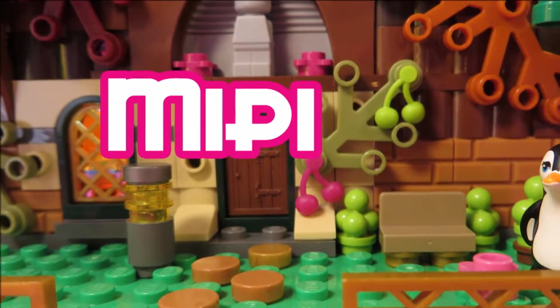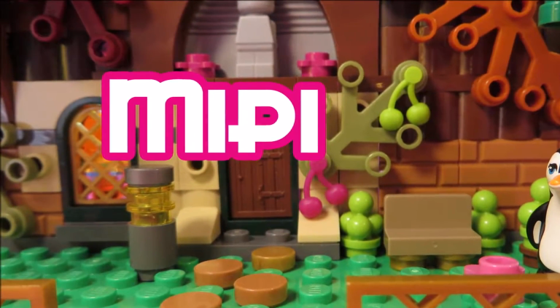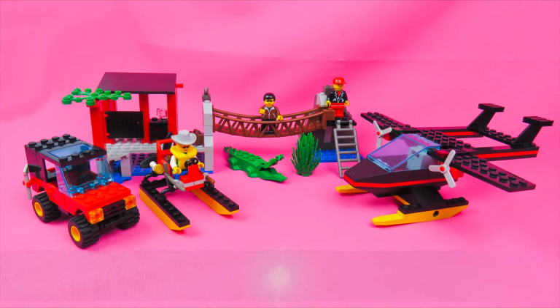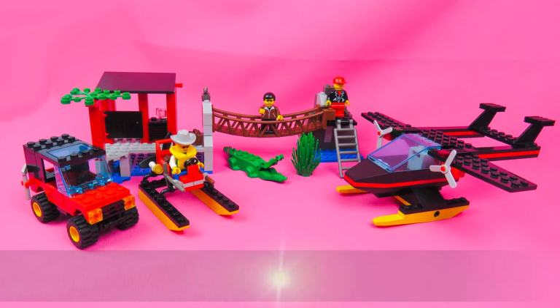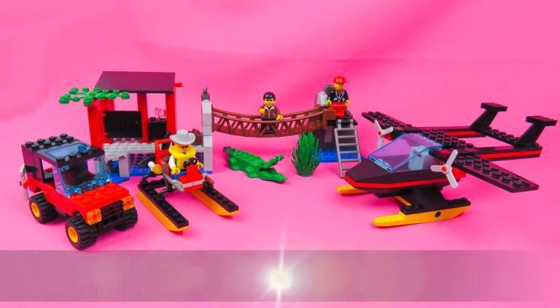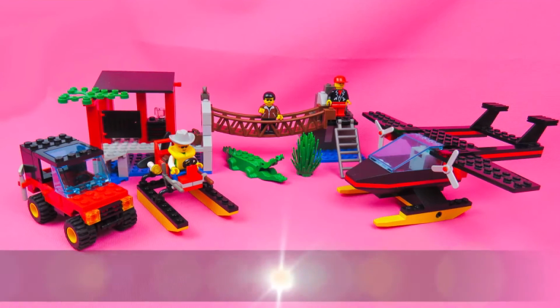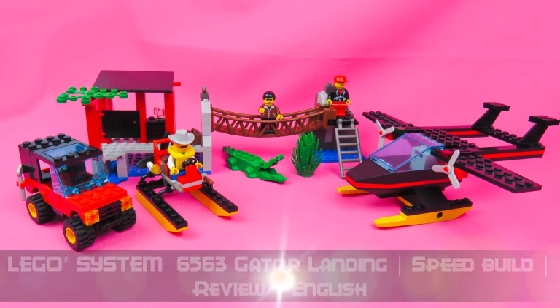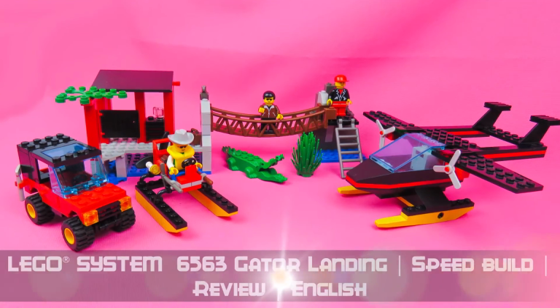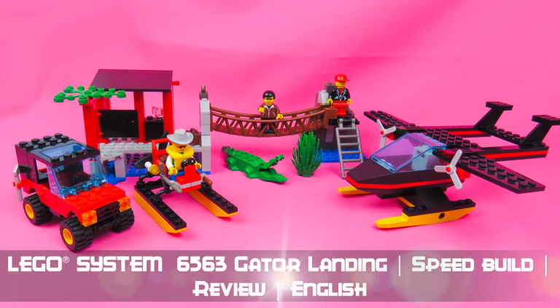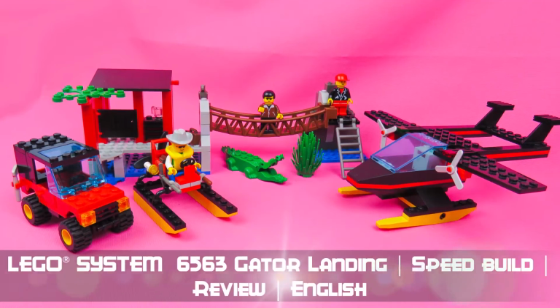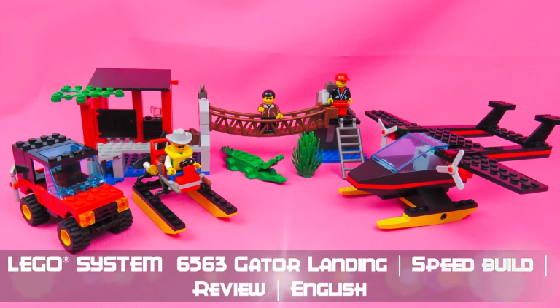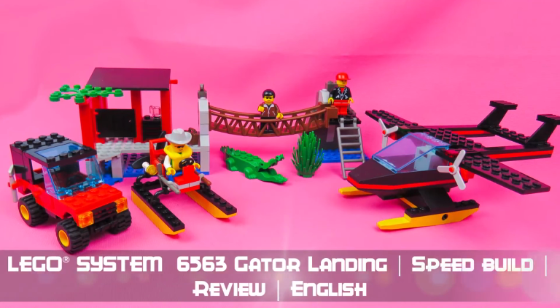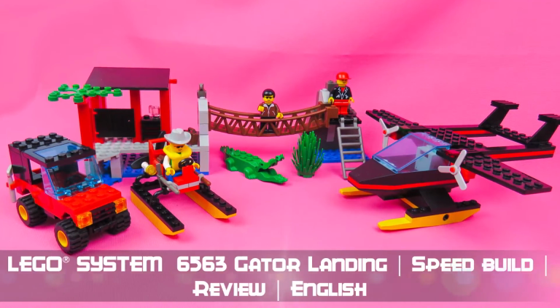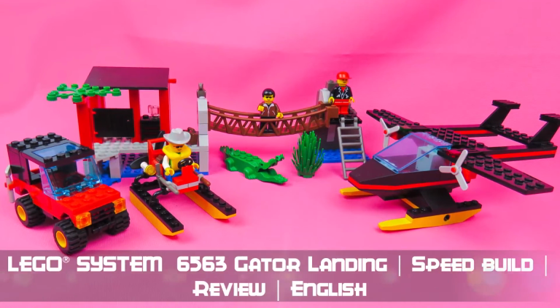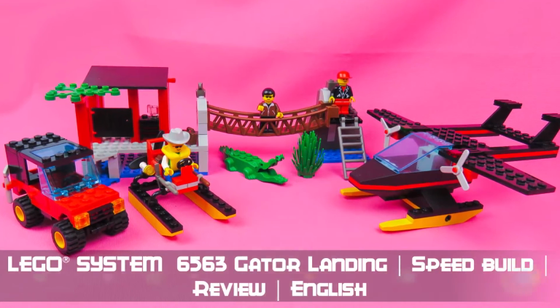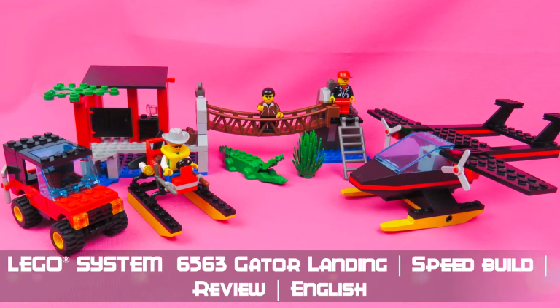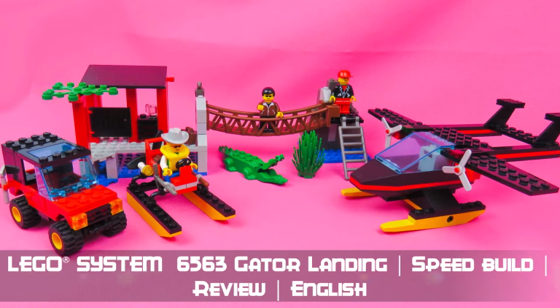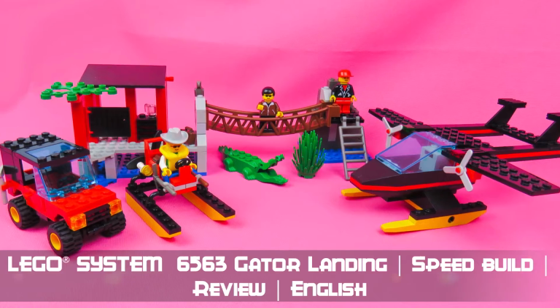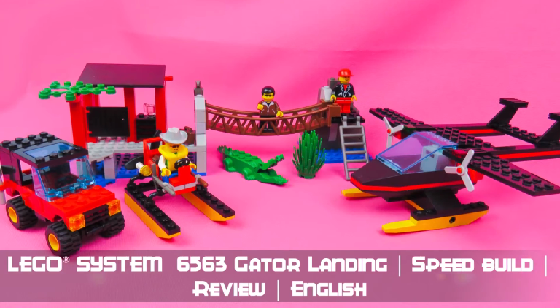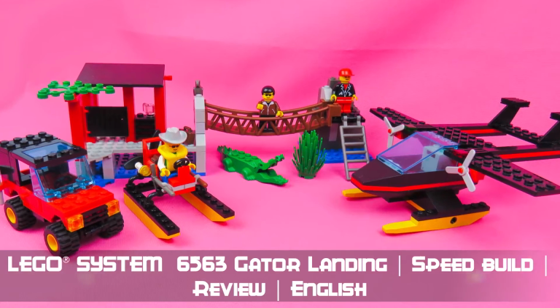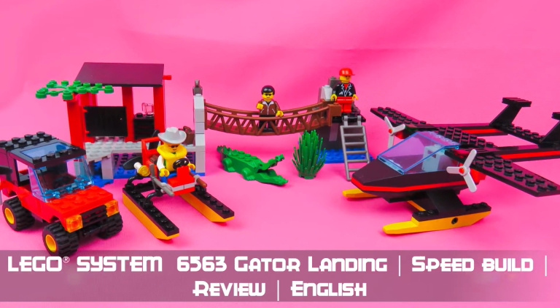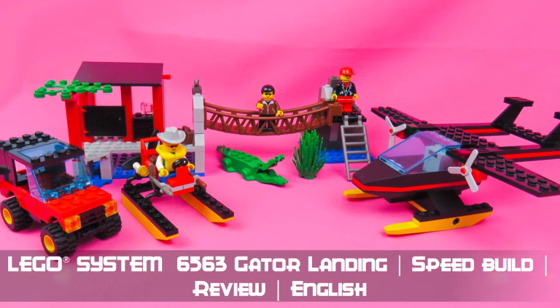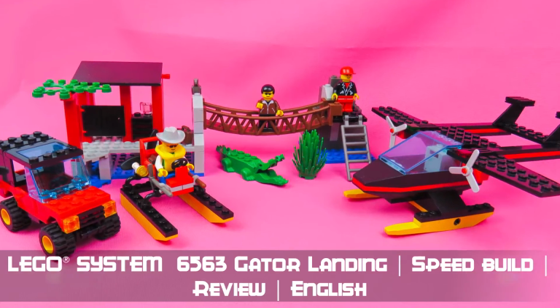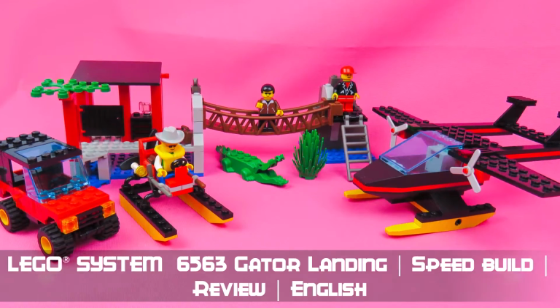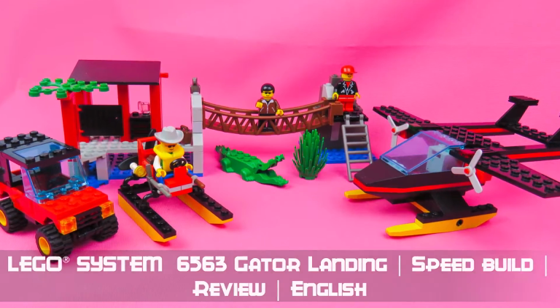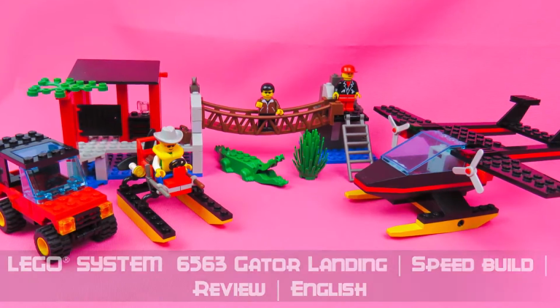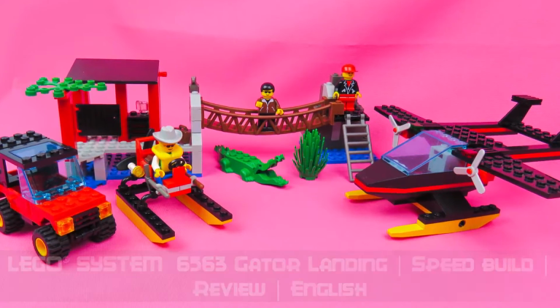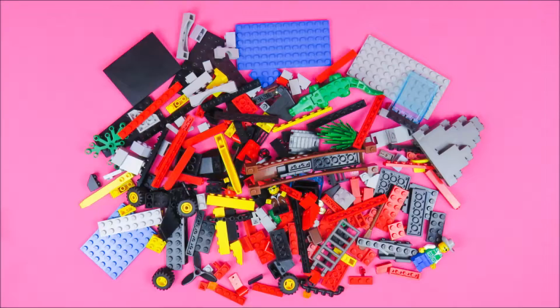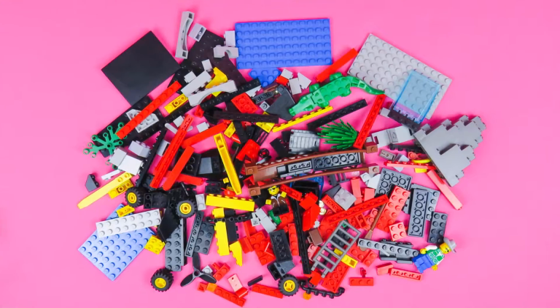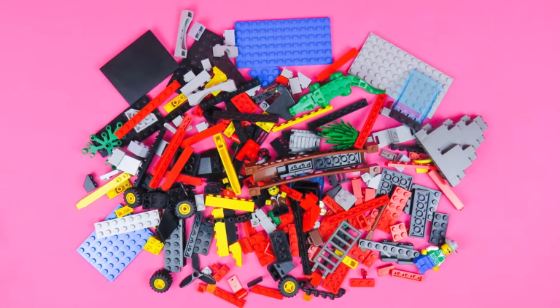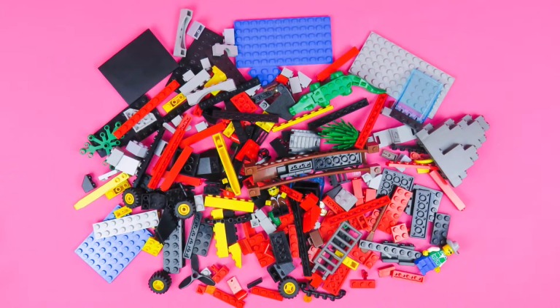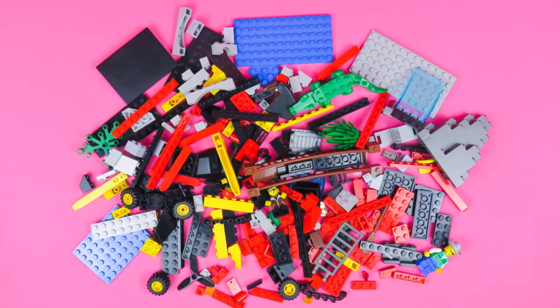Hi my eifels! Today I show you the Gator Landing from the 90s.